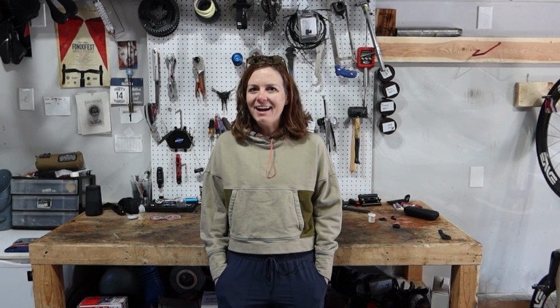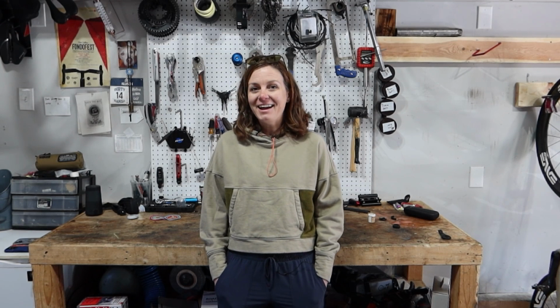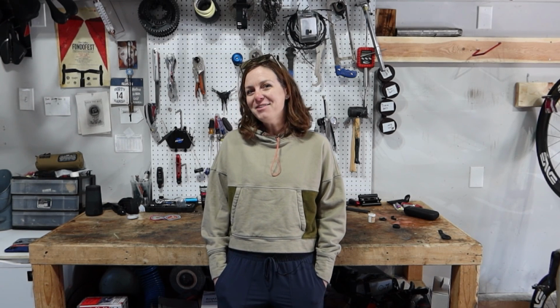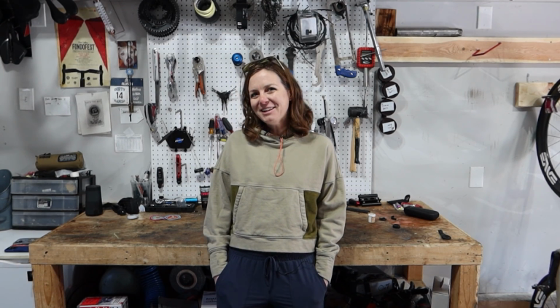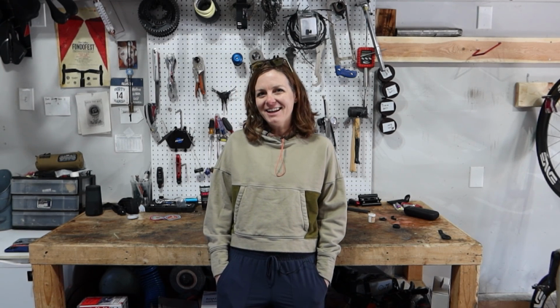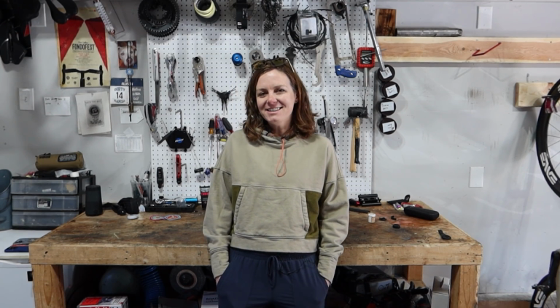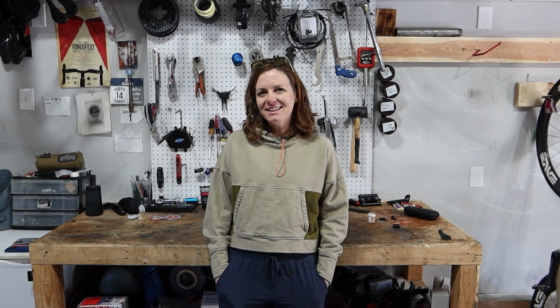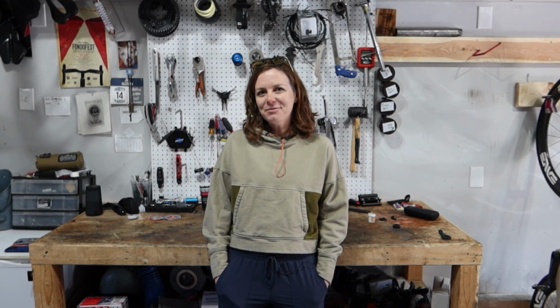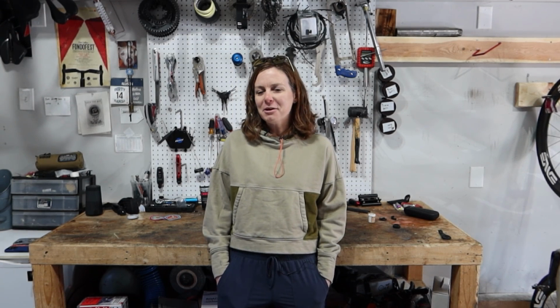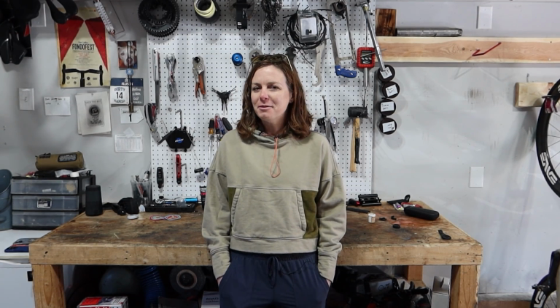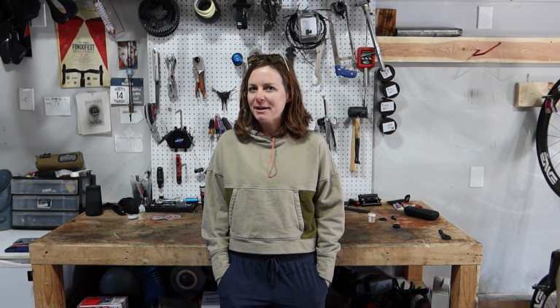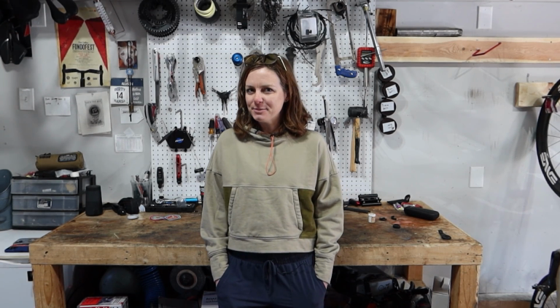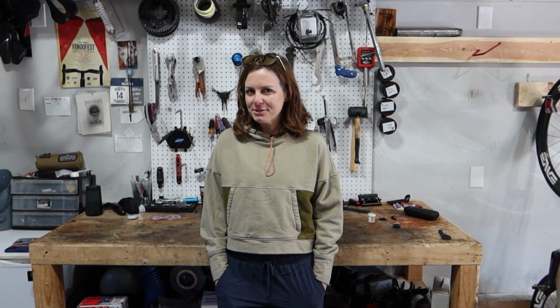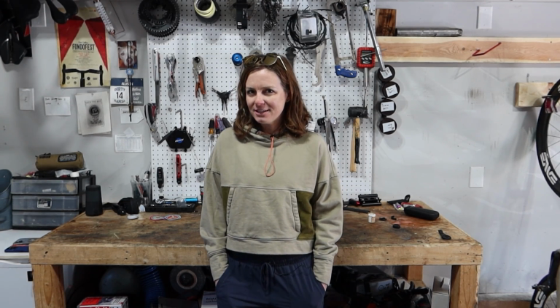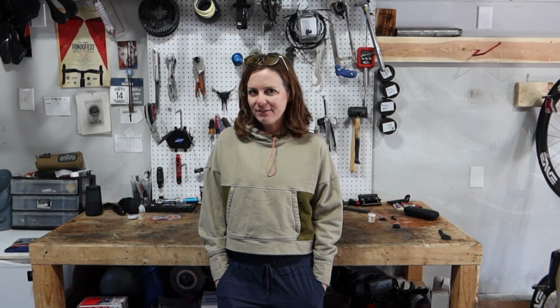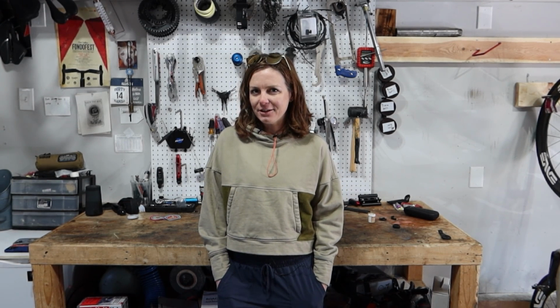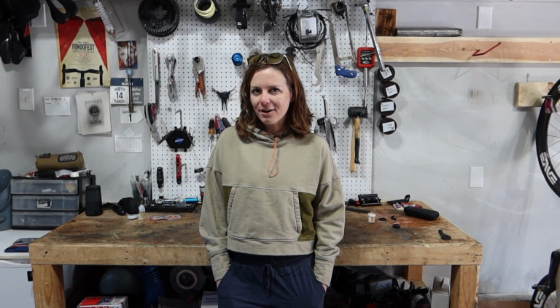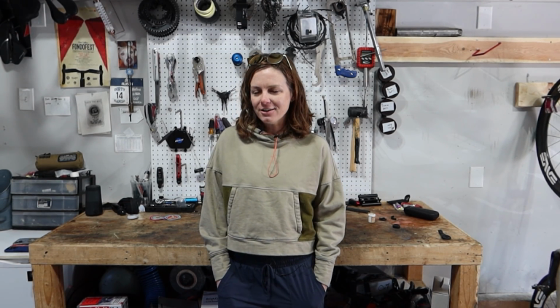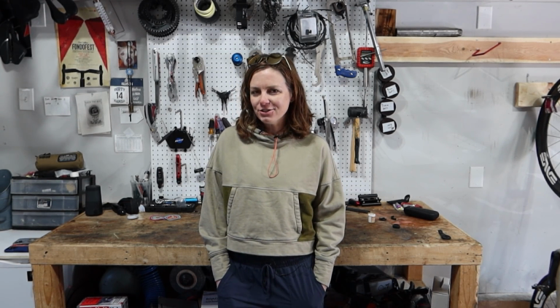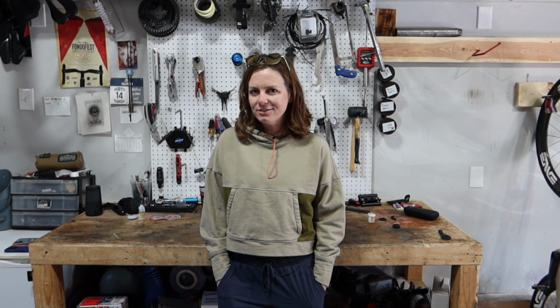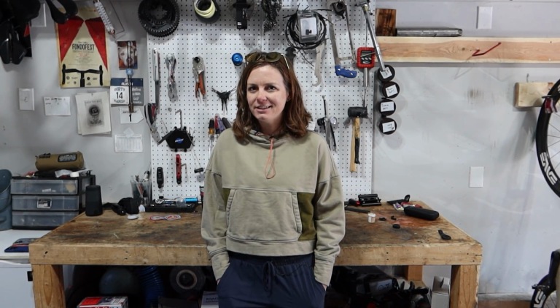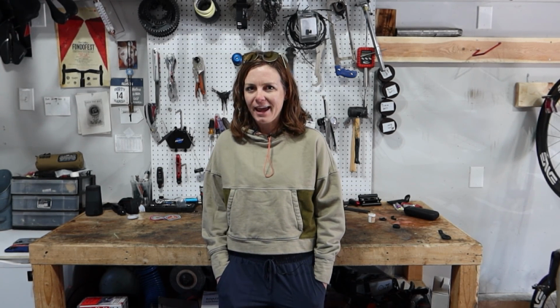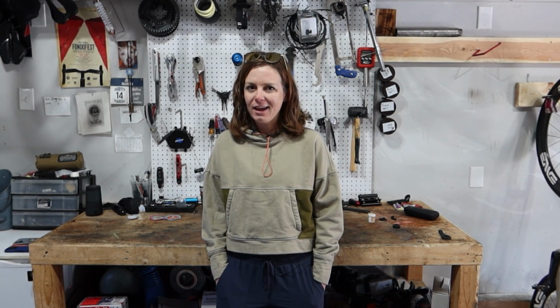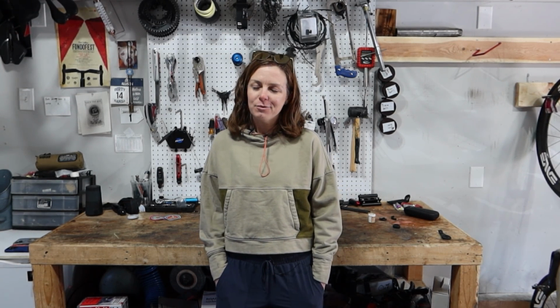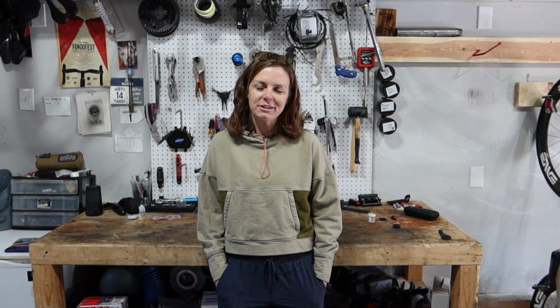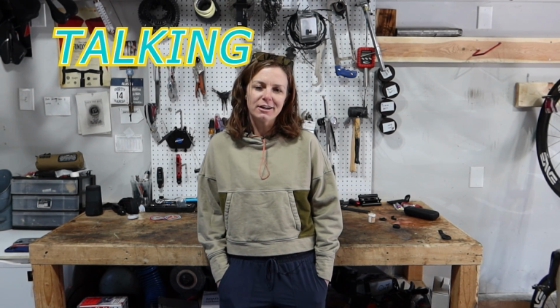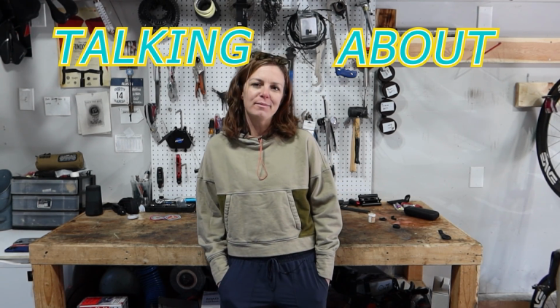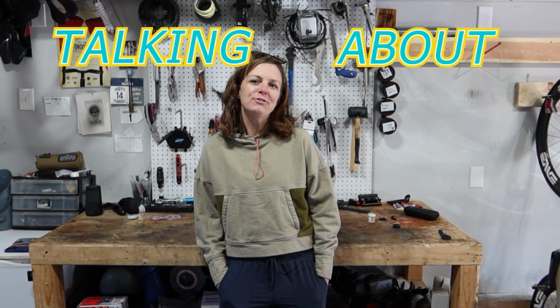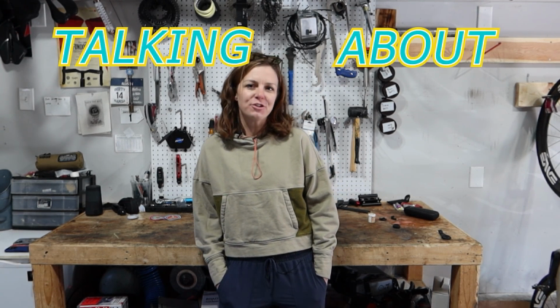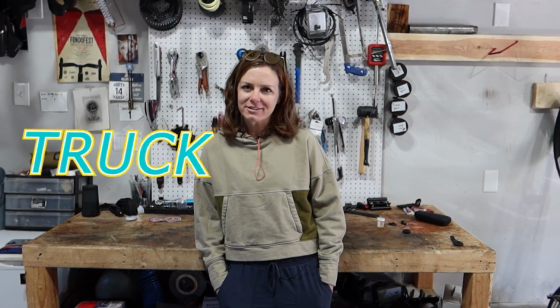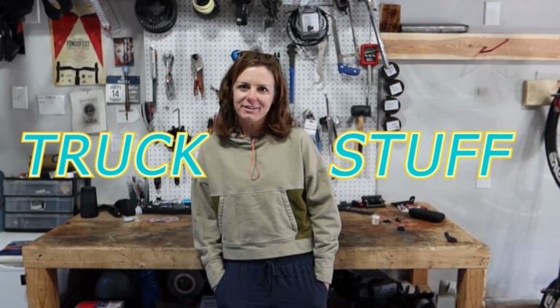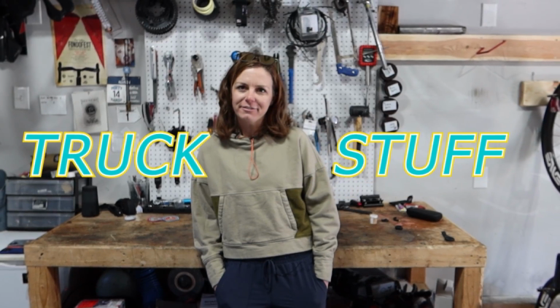Hi, I'm Whitney Allison. Welcome to Bike Sports TV Garage. Today, we're talking about truck stuff.